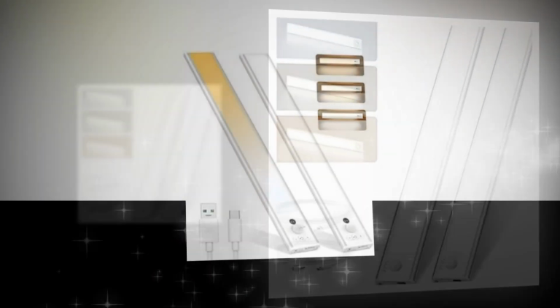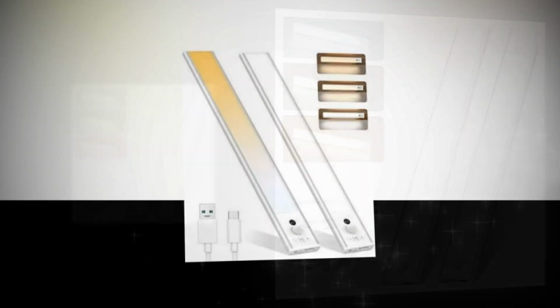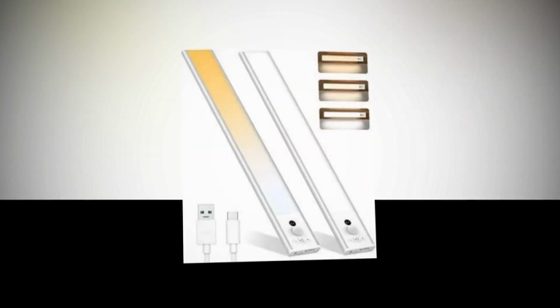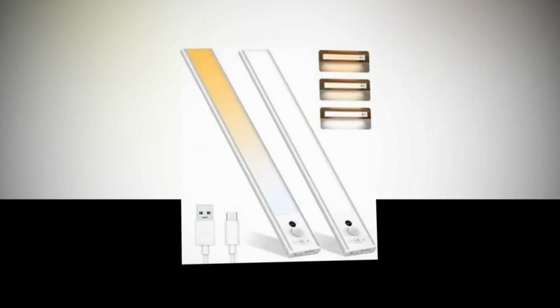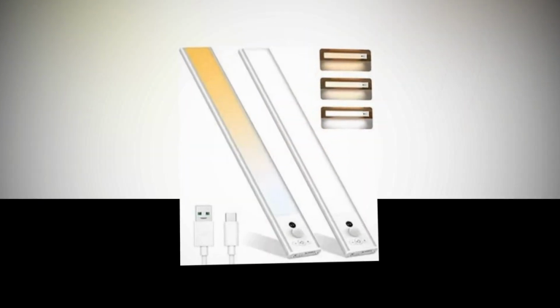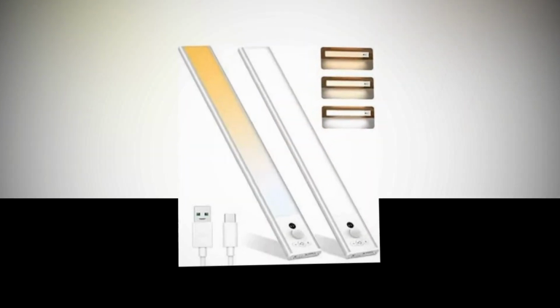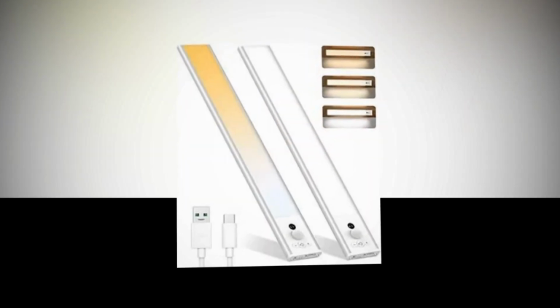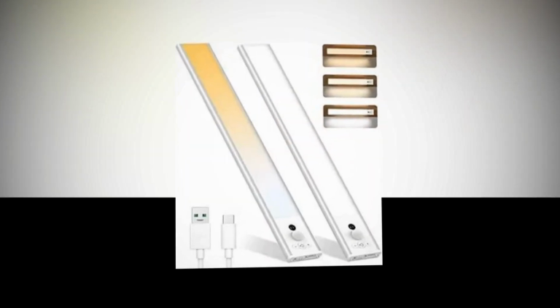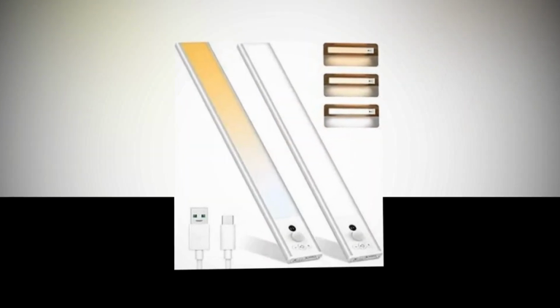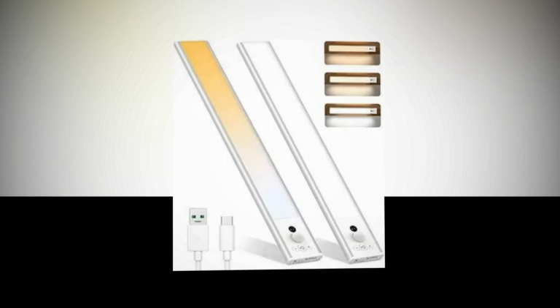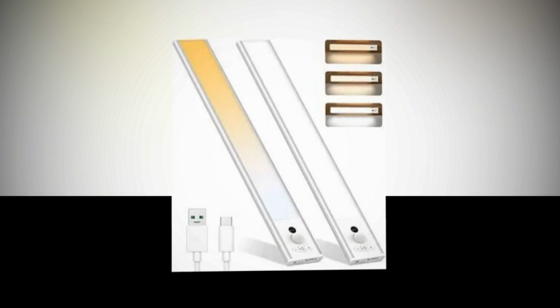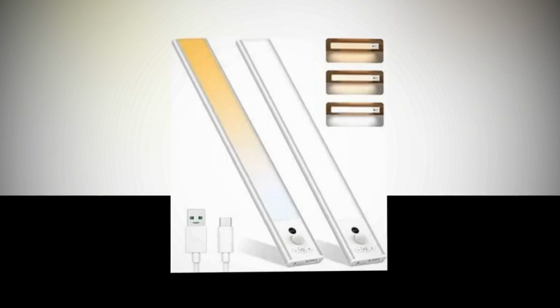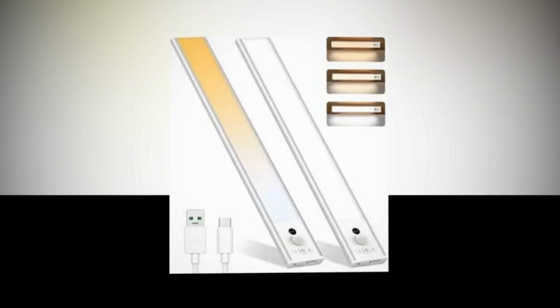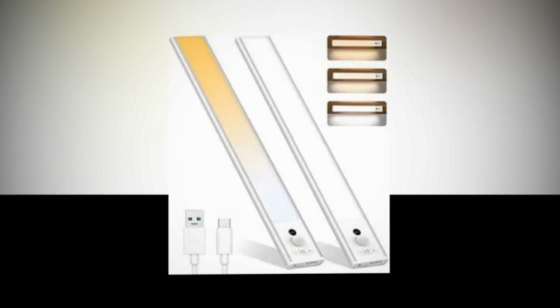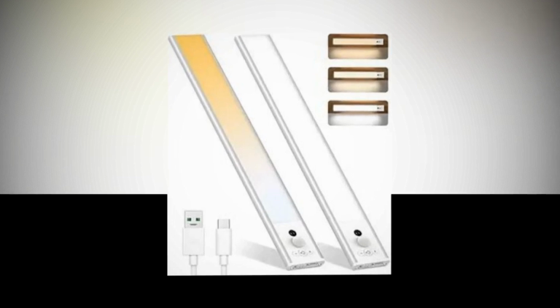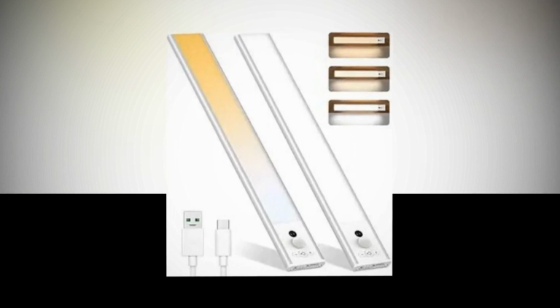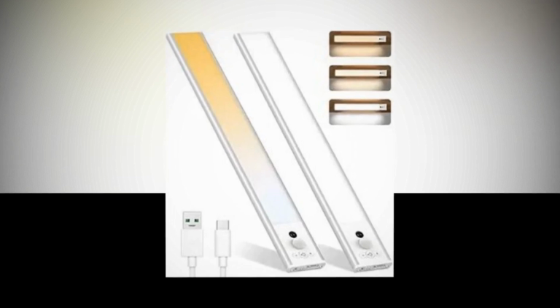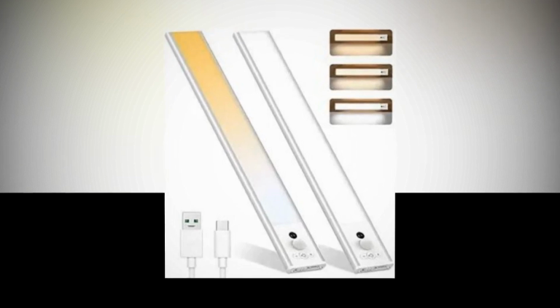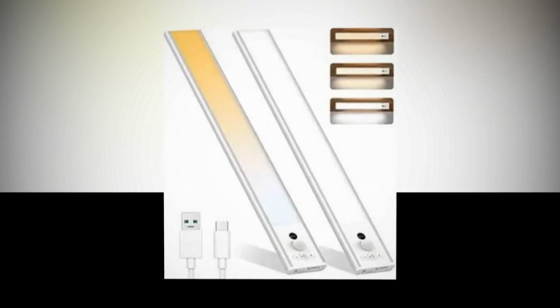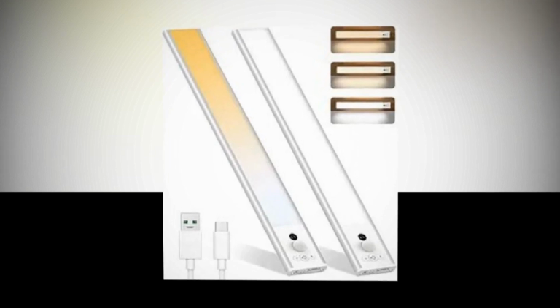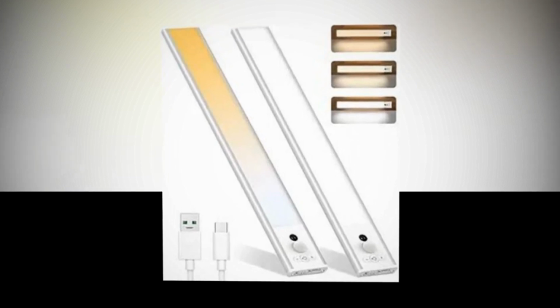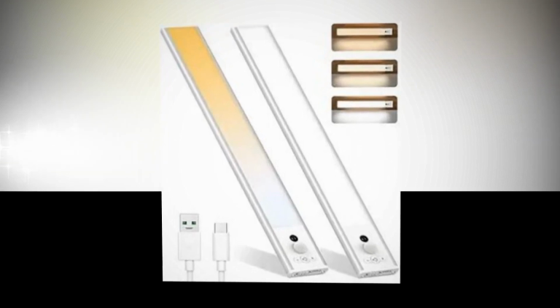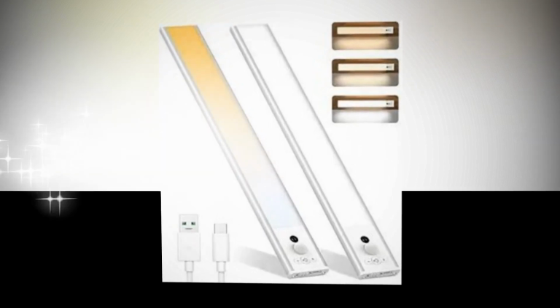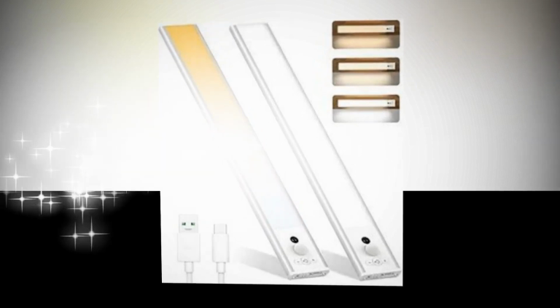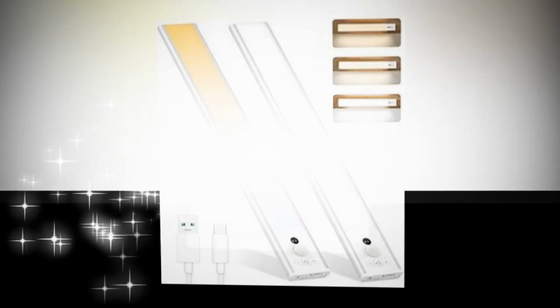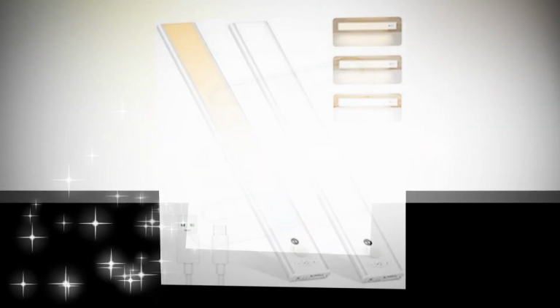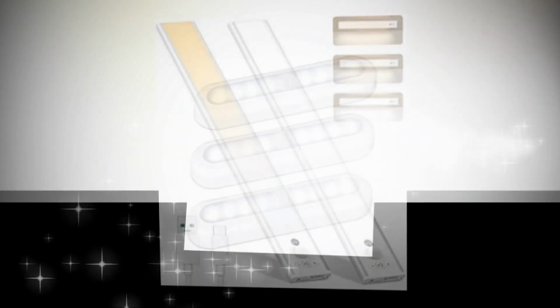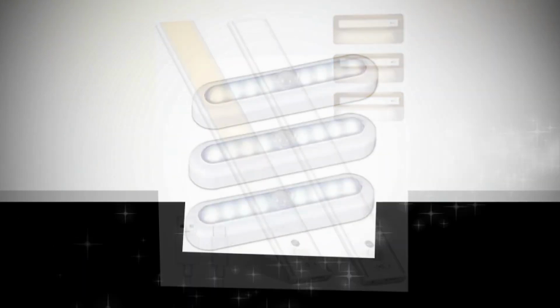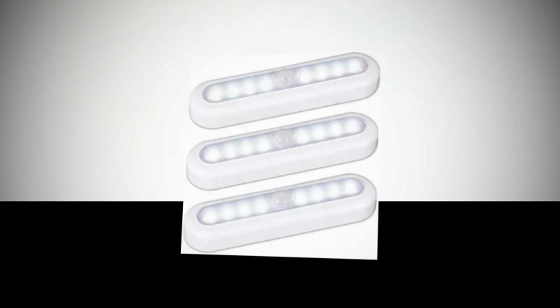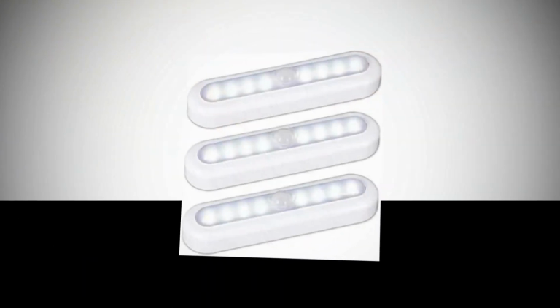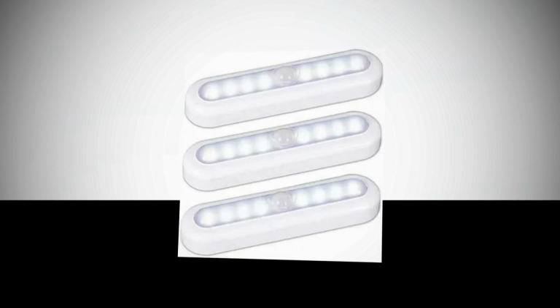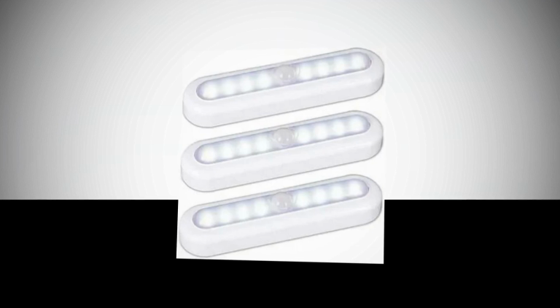Therefore, you may brighten the under cabinet illumination for tasks like meal preparation and decrease it for use as a motion sensor night light without disturbing other people at midnight, thanks to the dimmable feature.